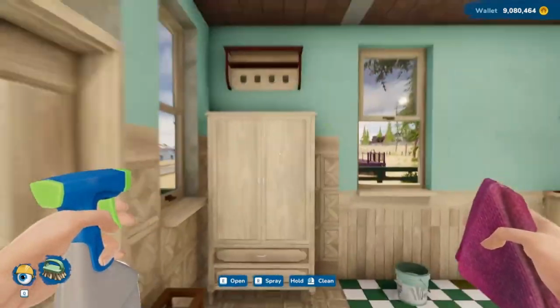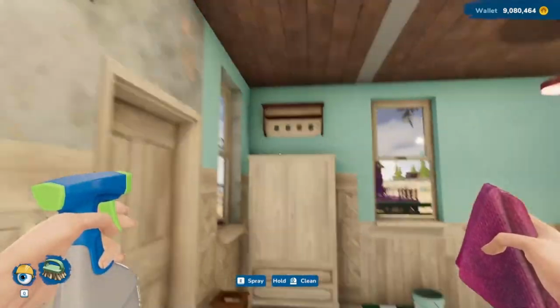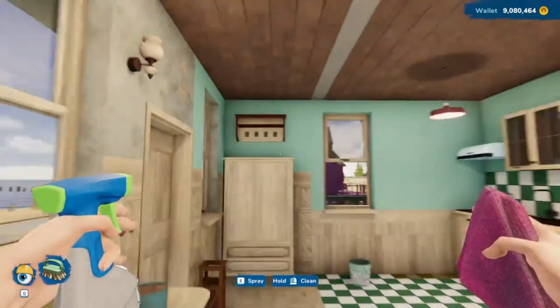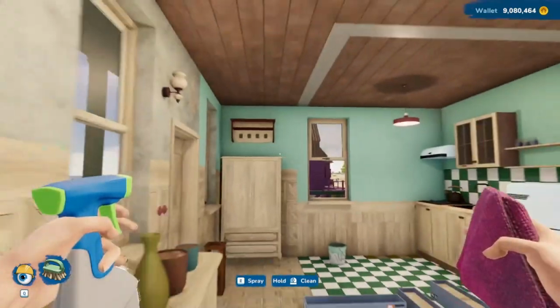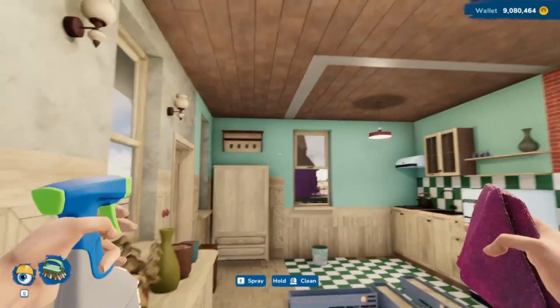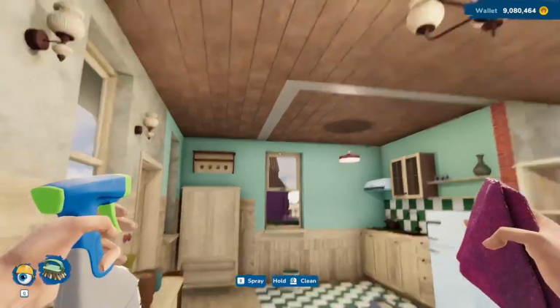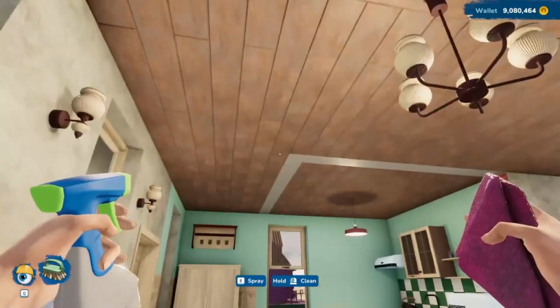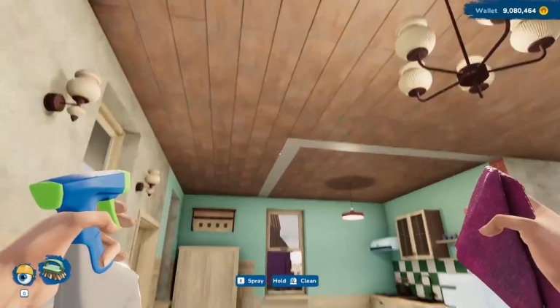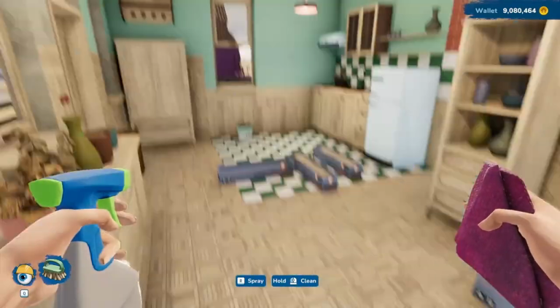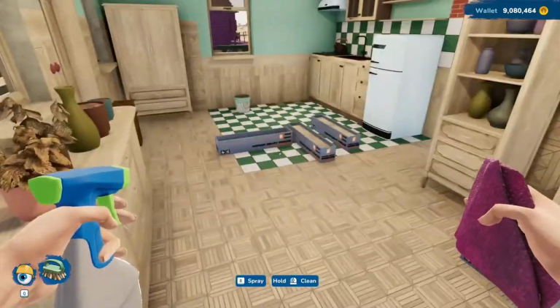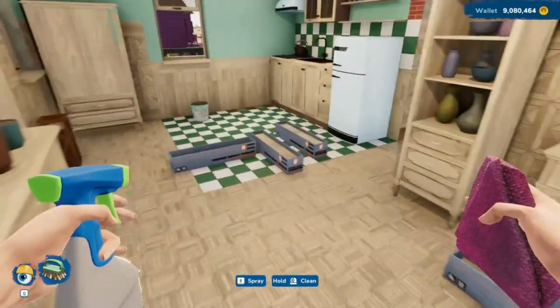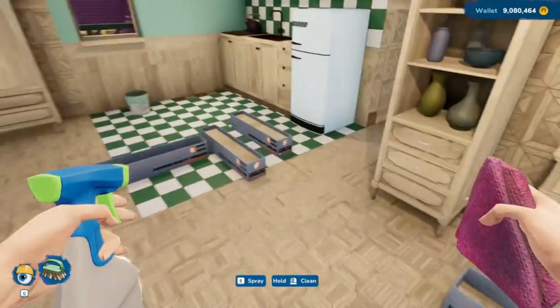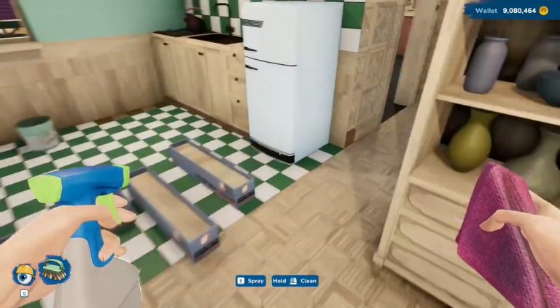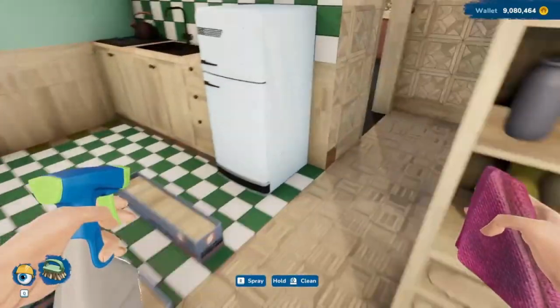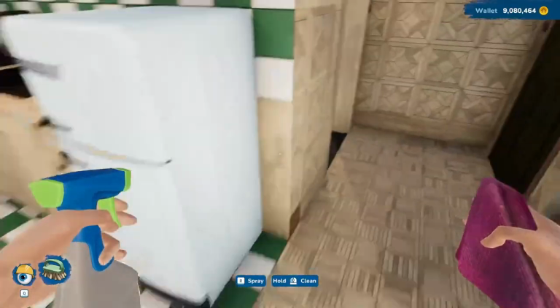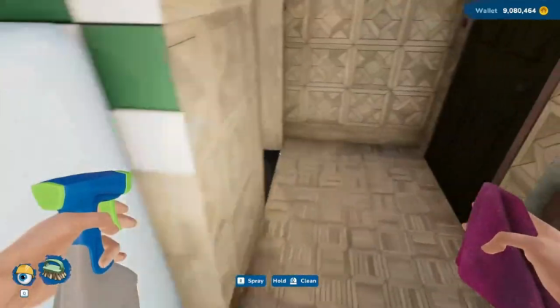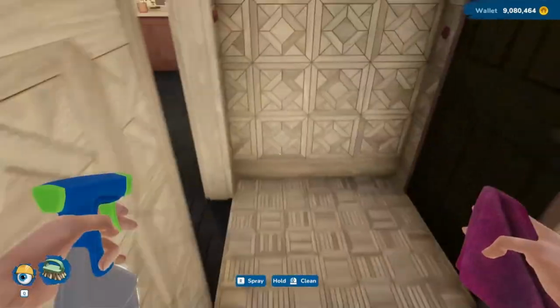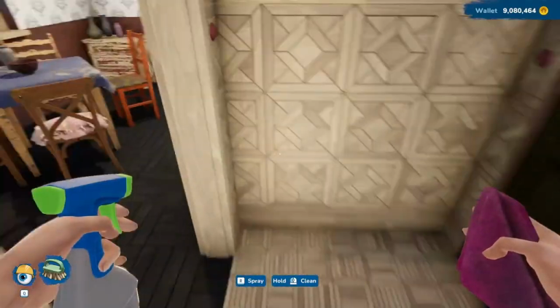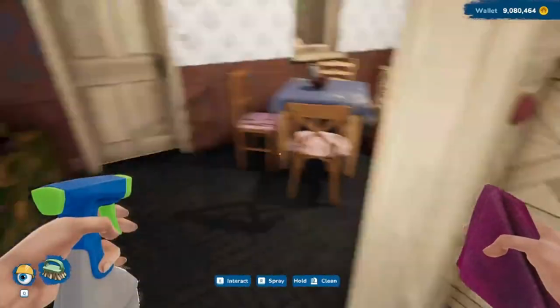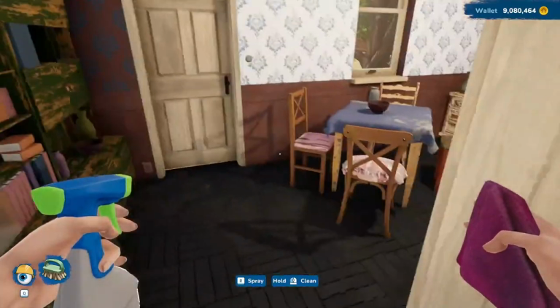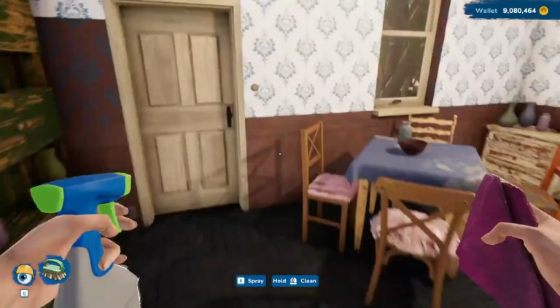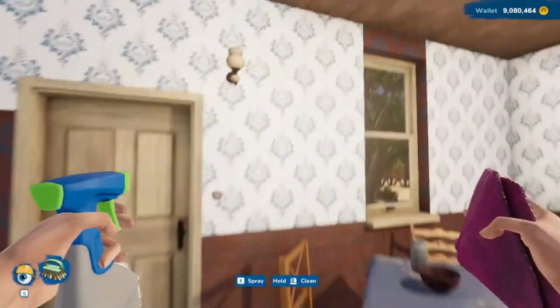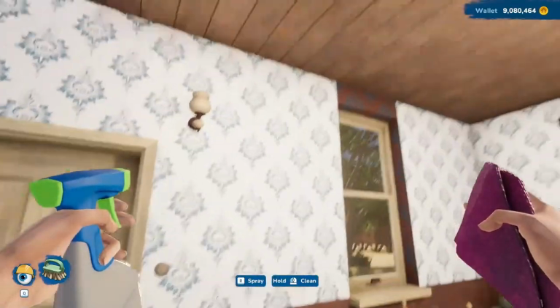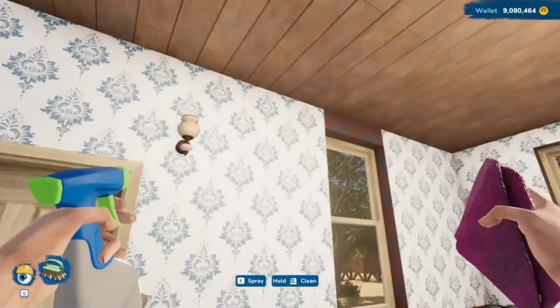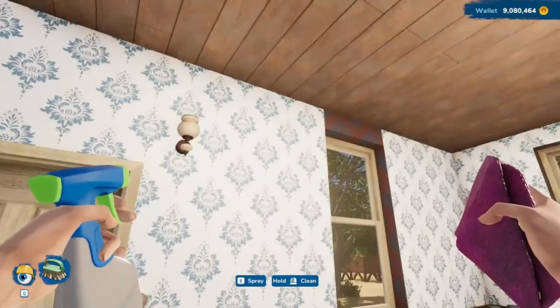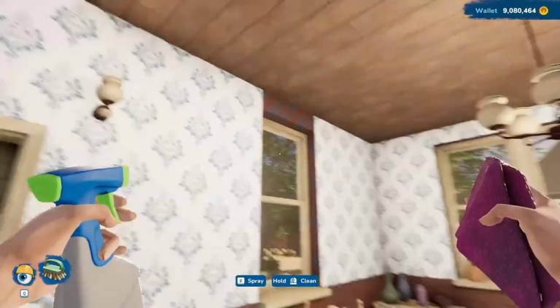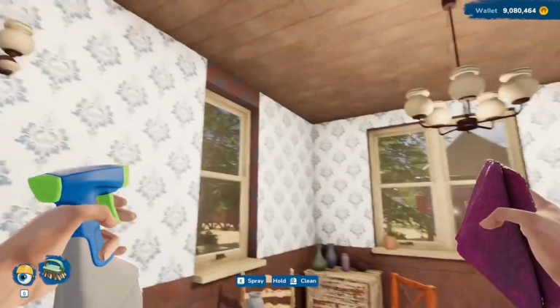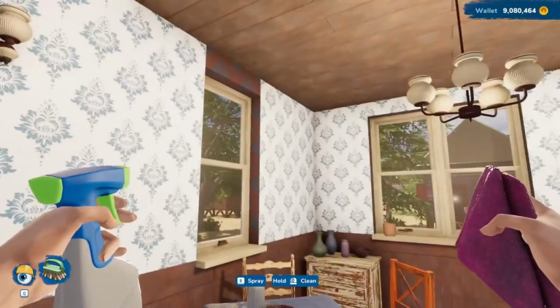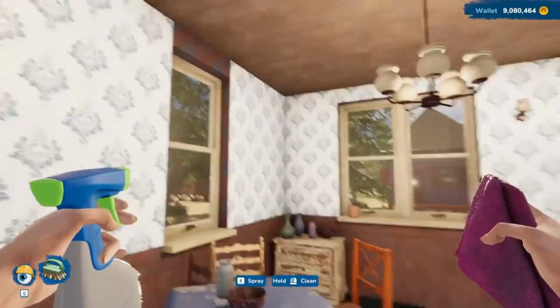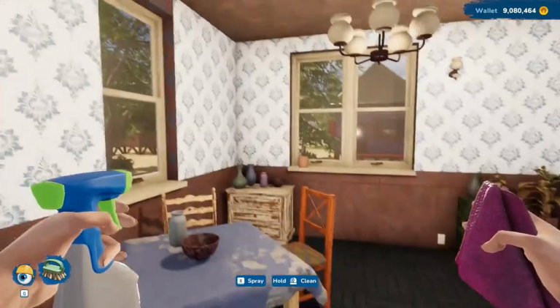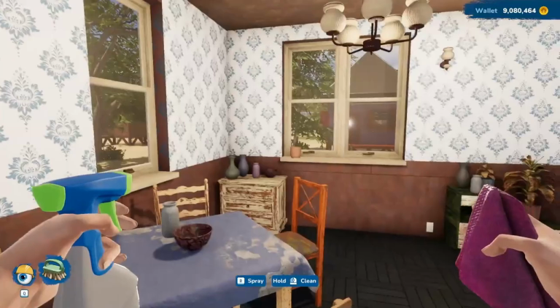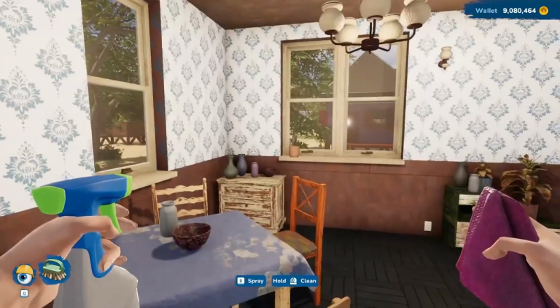I do believe this will look much nicer with a white ceiling, and so will this room — I'm going to do the same thing in here.